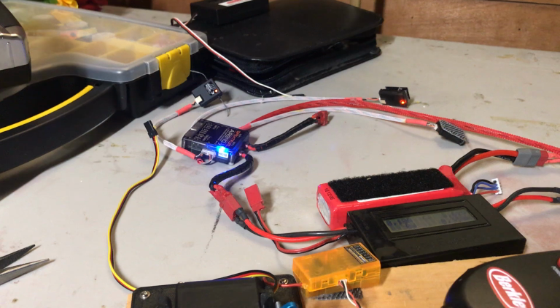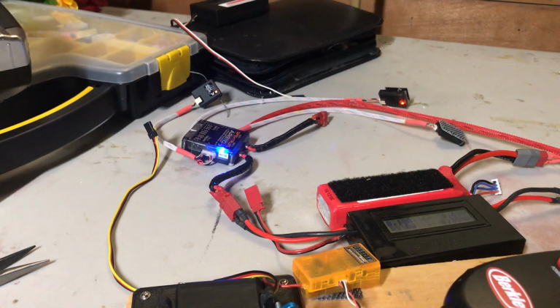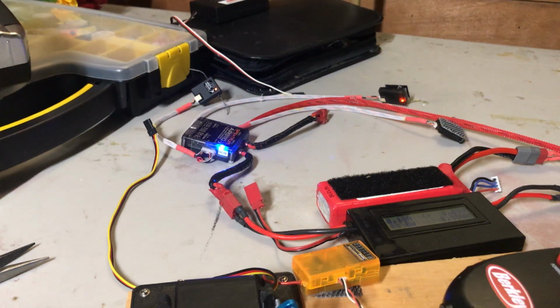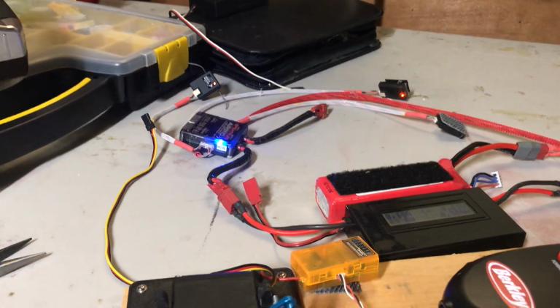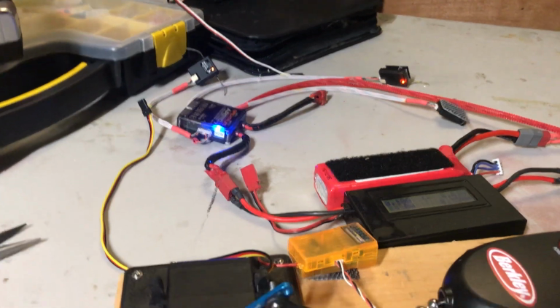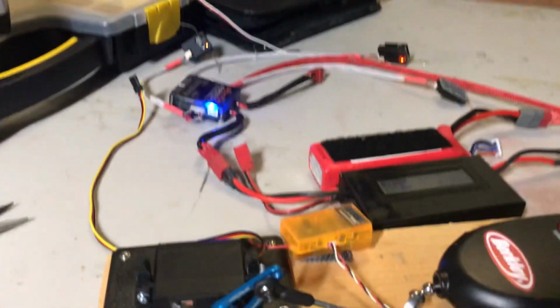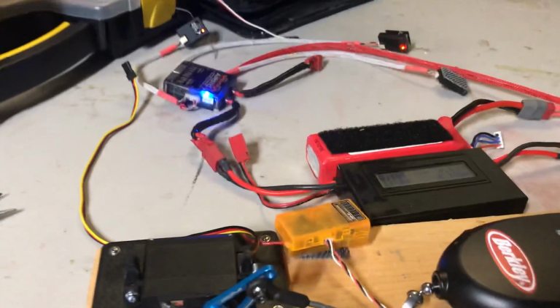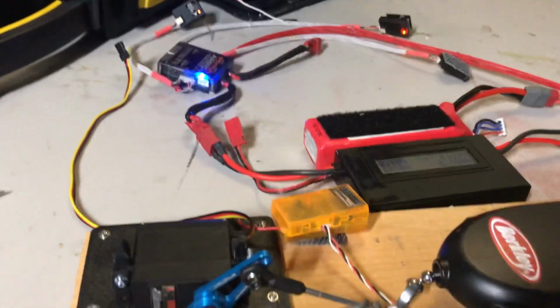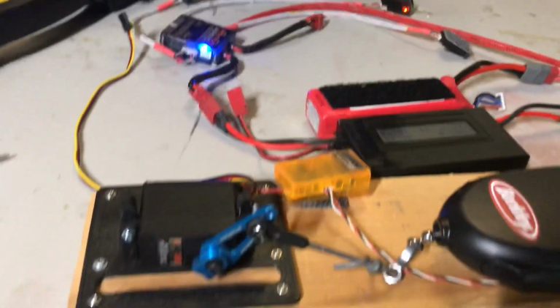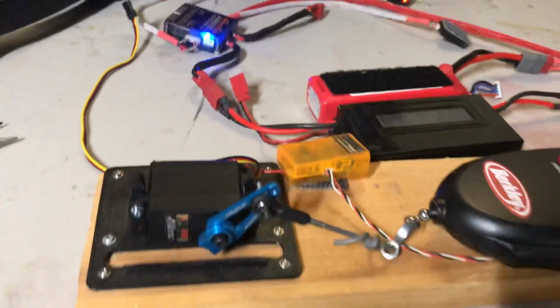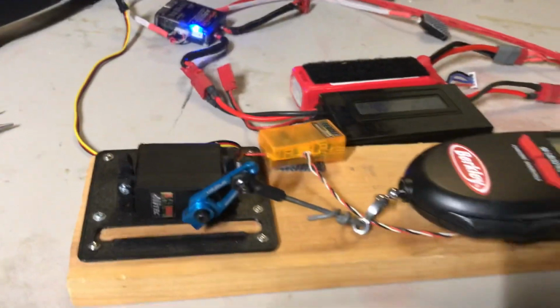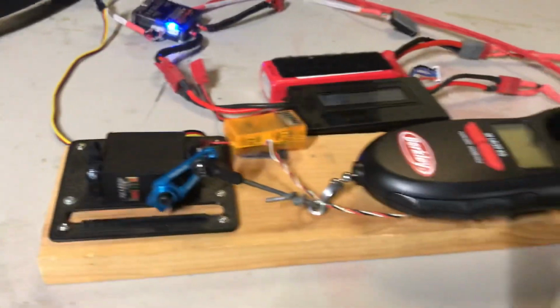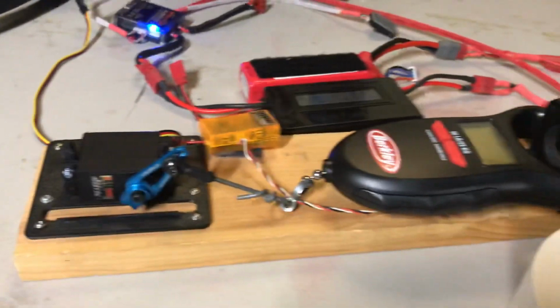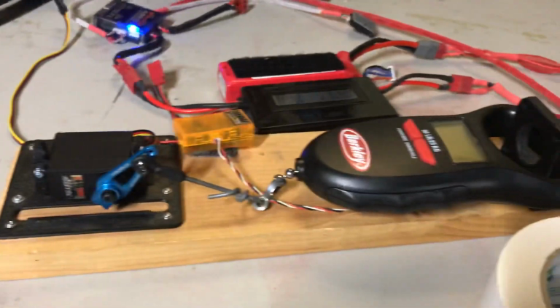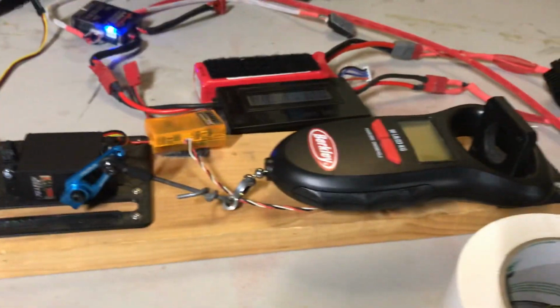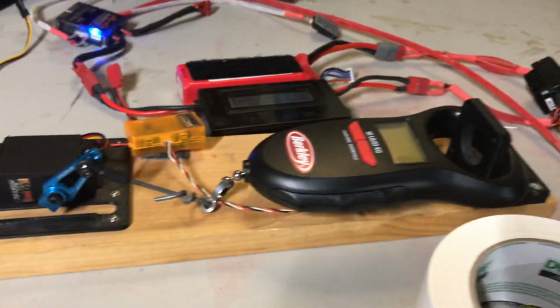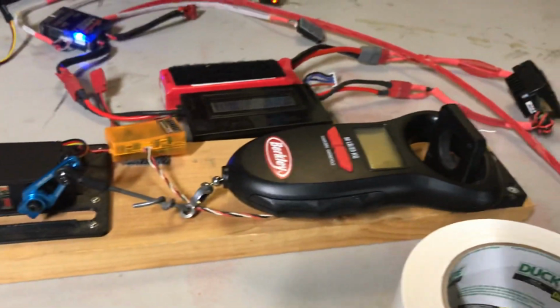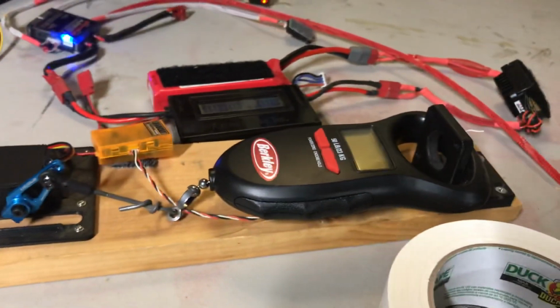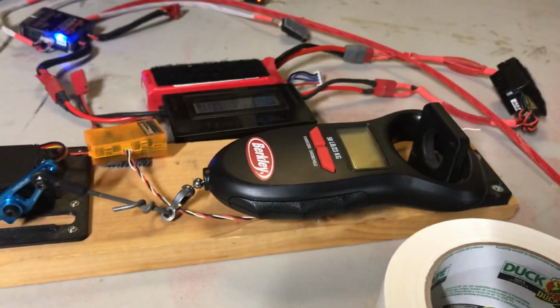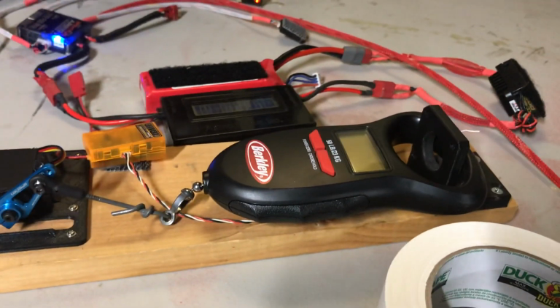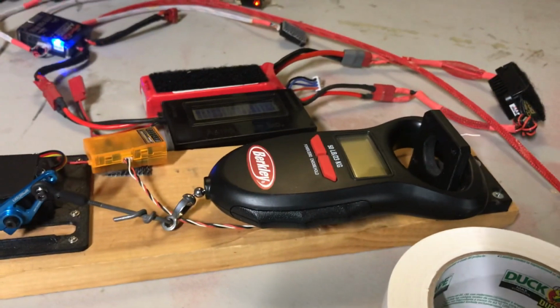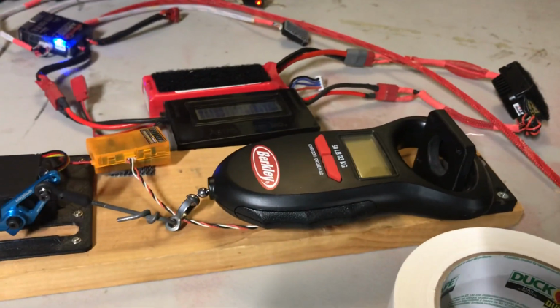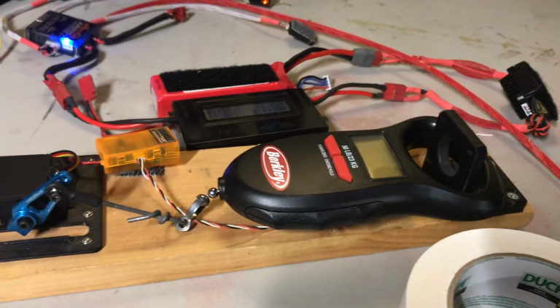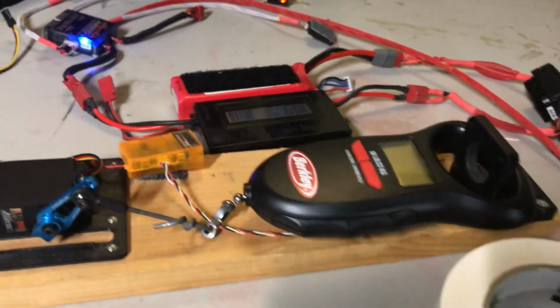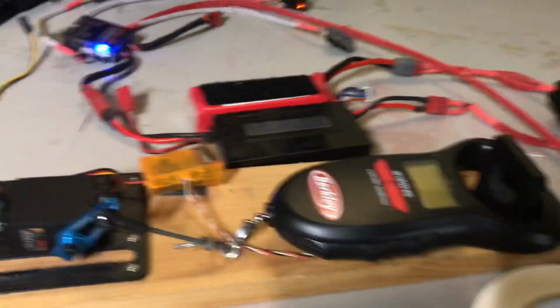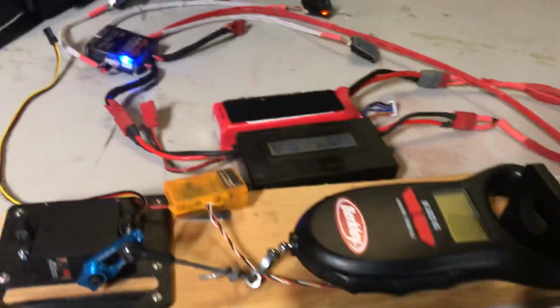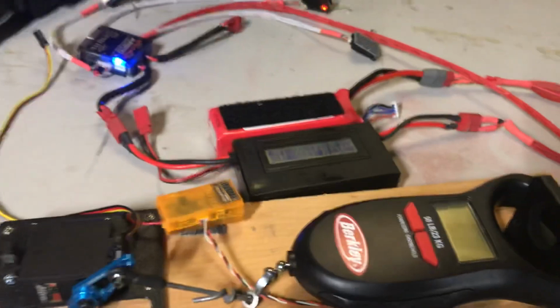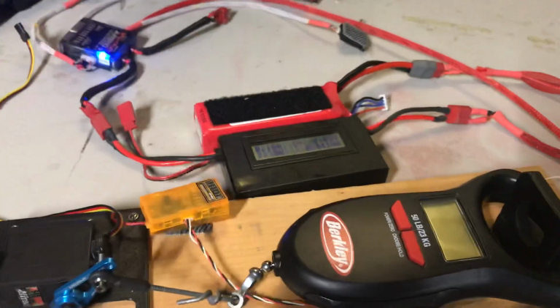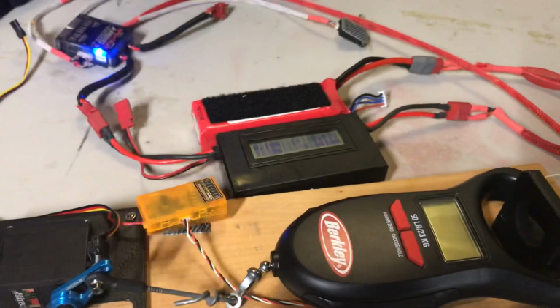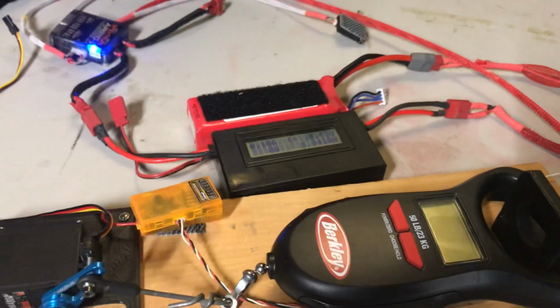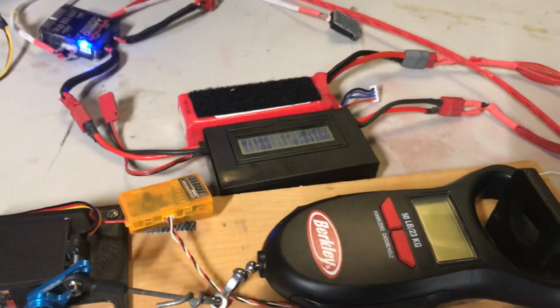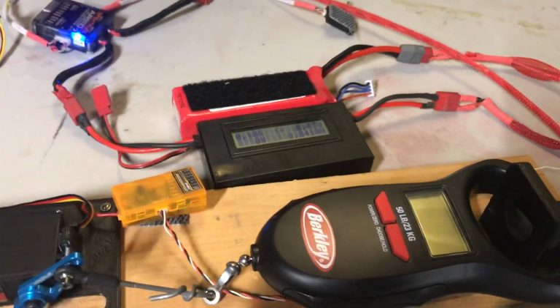Here's my servo tester setup: a digital fish scale in kilograms and an ammeter.